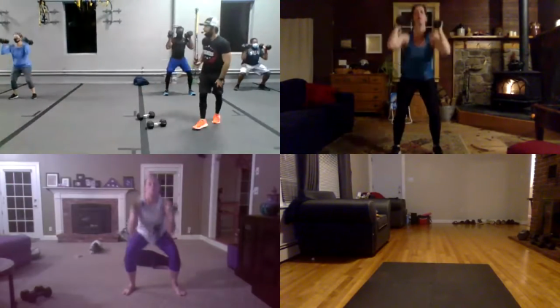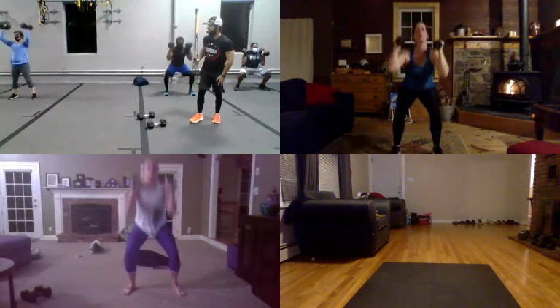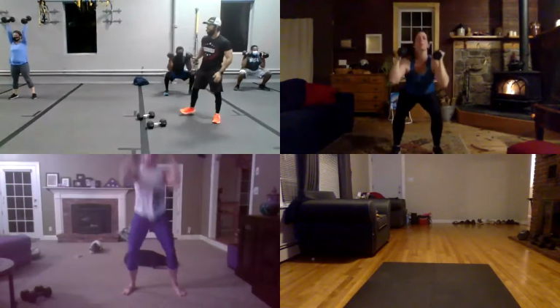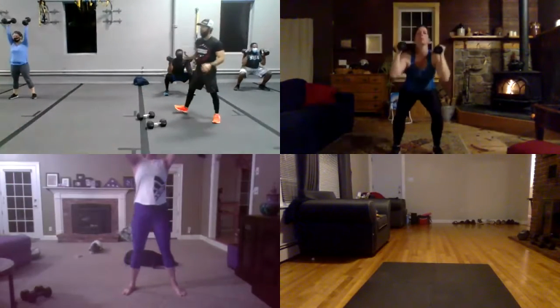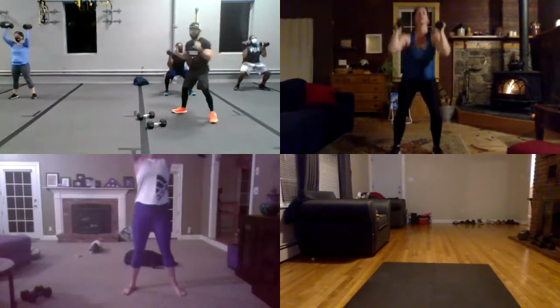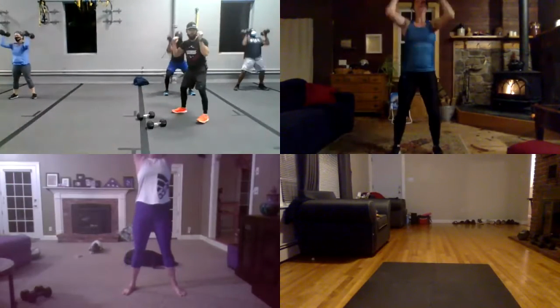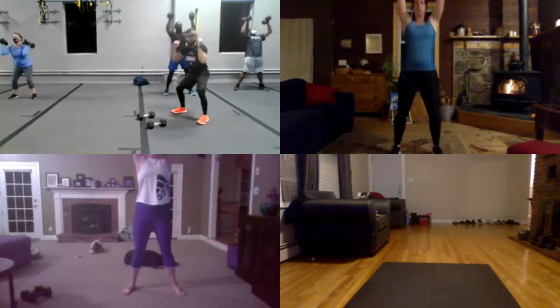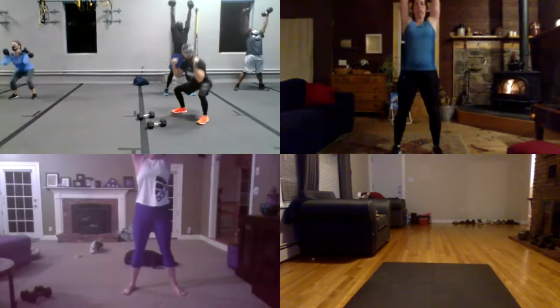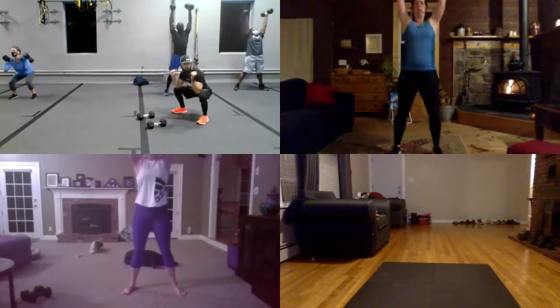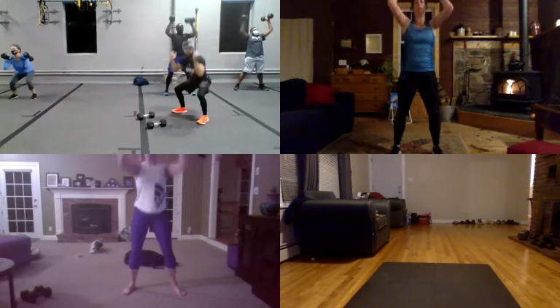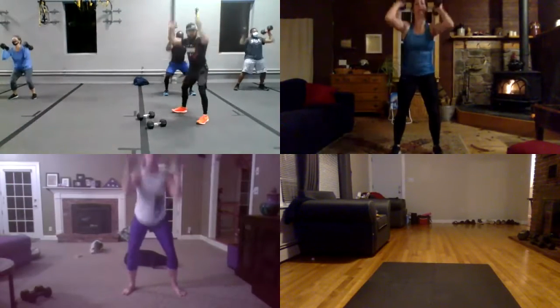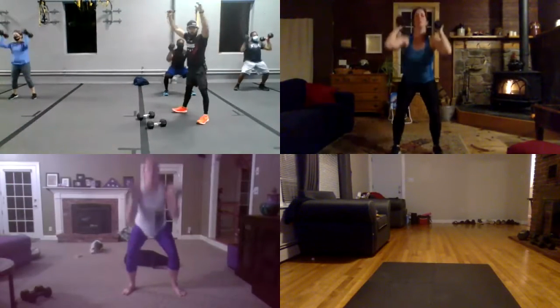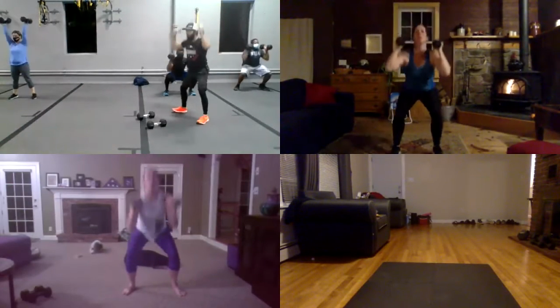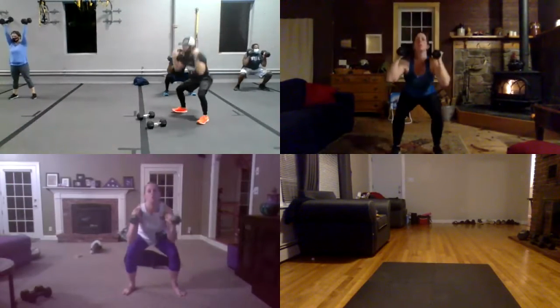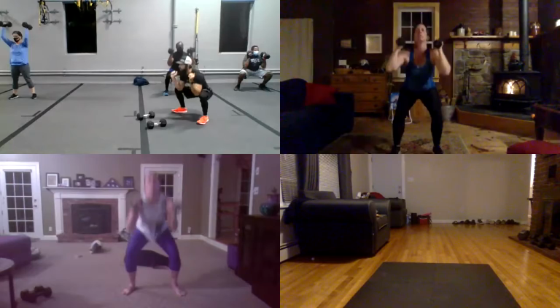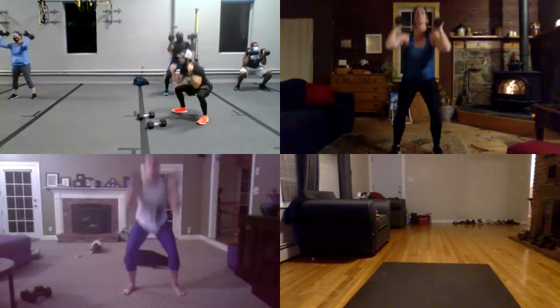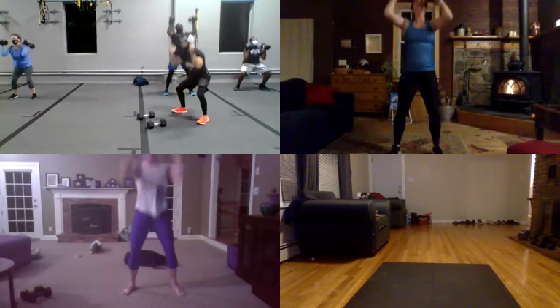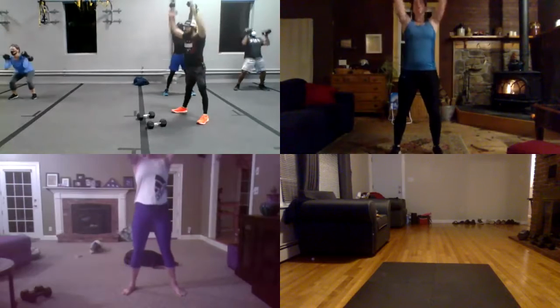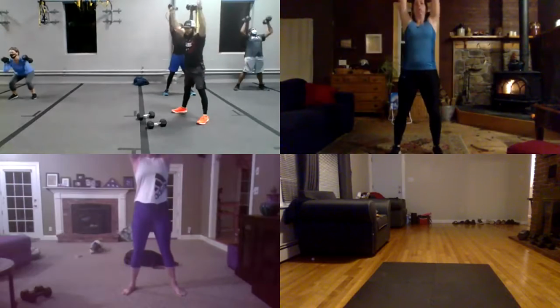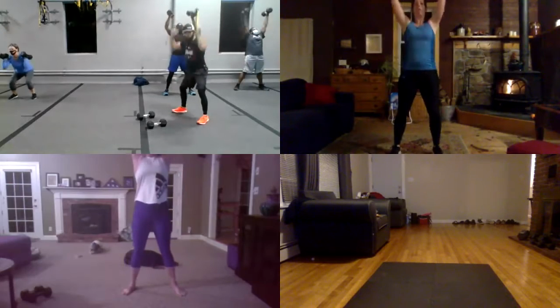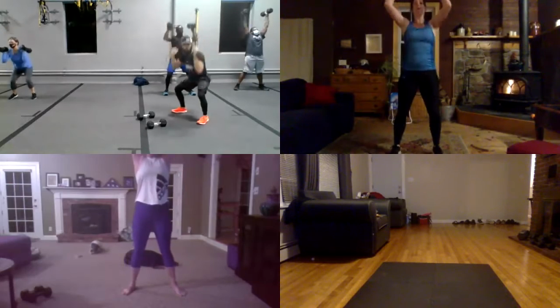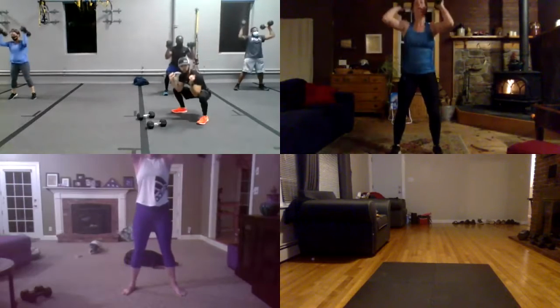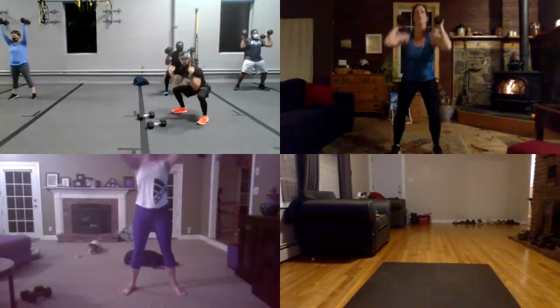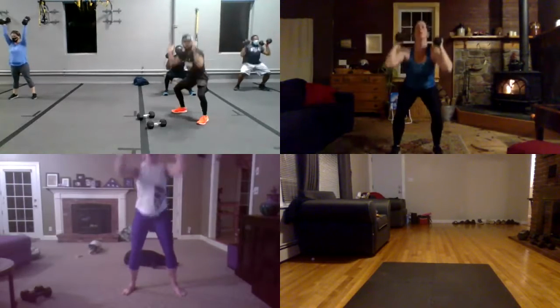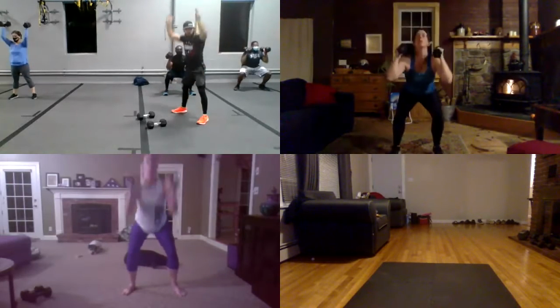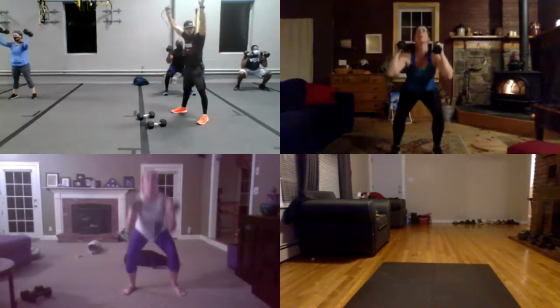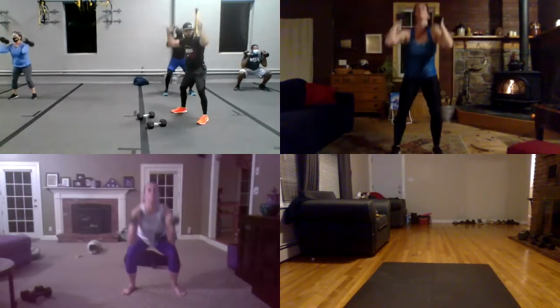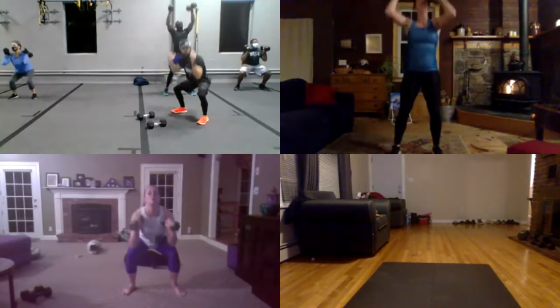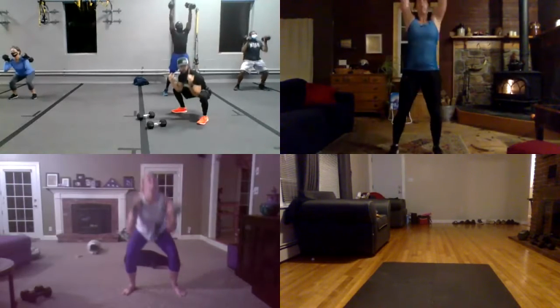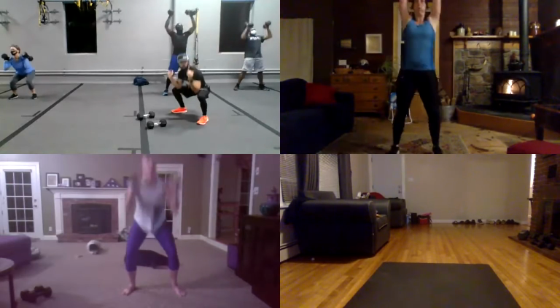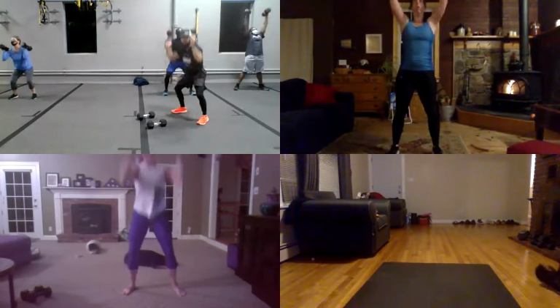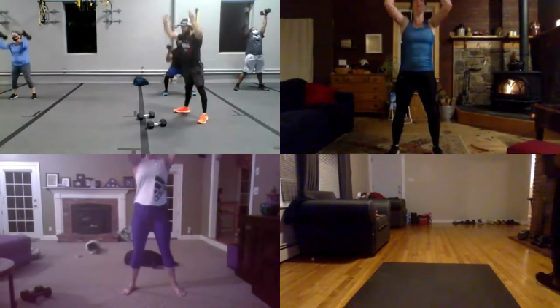Nice, guys. Squat first. Okay, 40 seconds. Just squat and push your dumbbell overhead all the way.